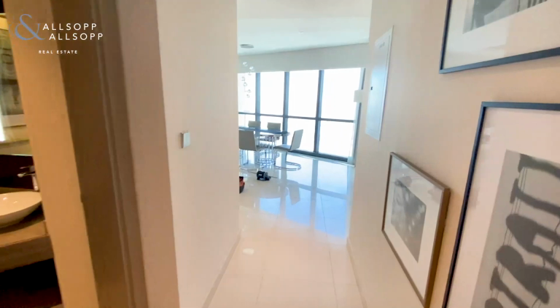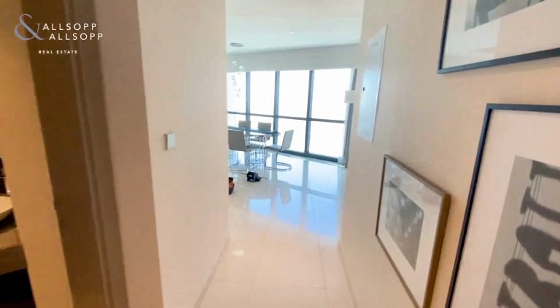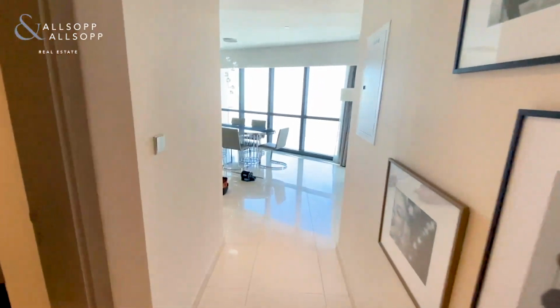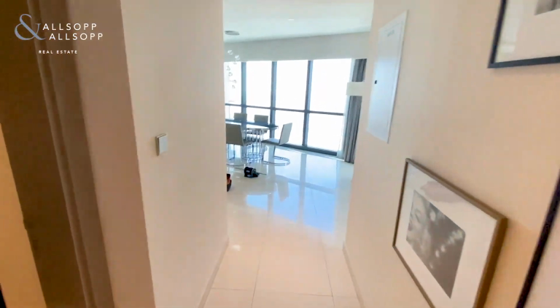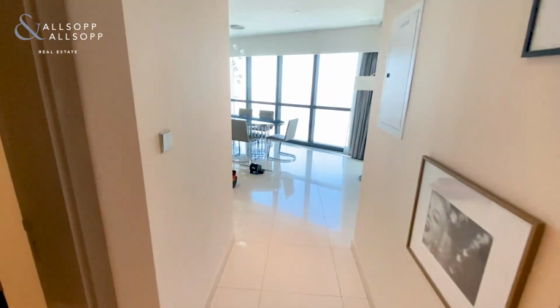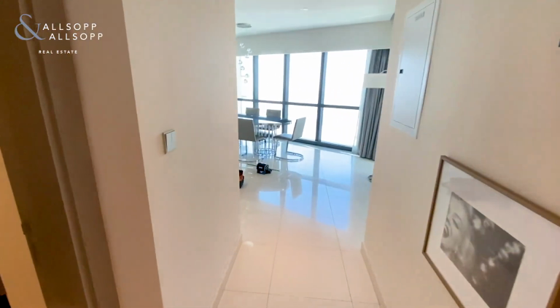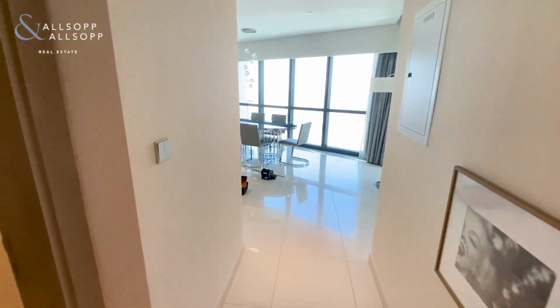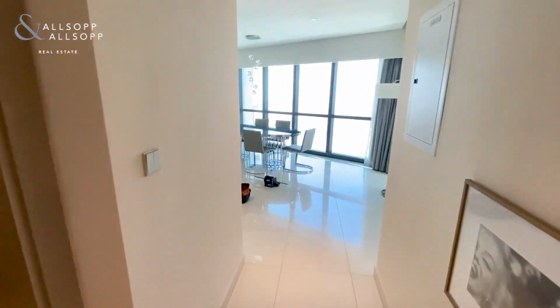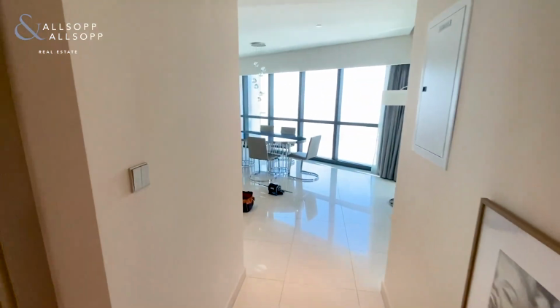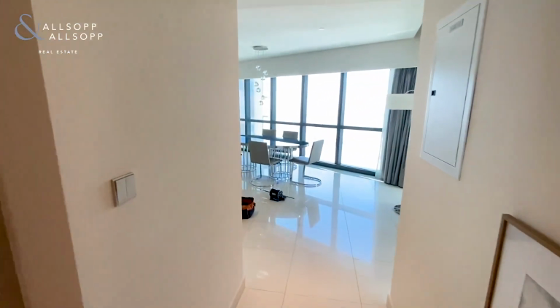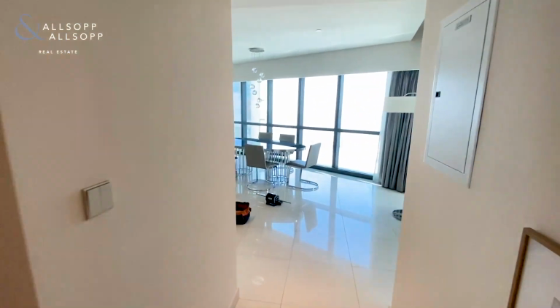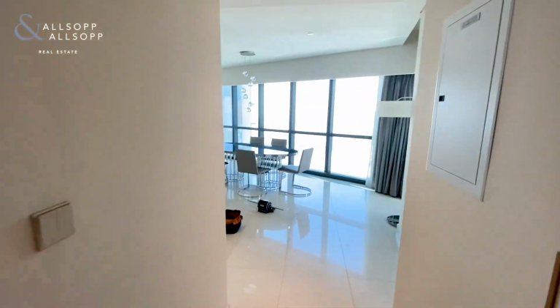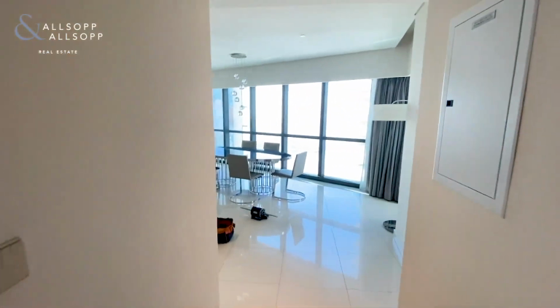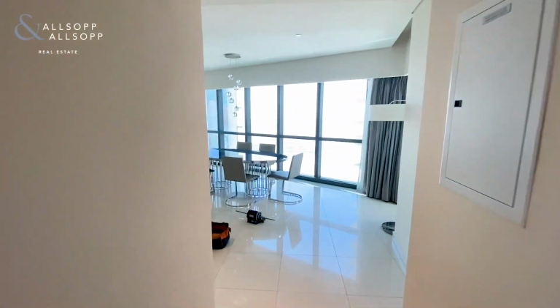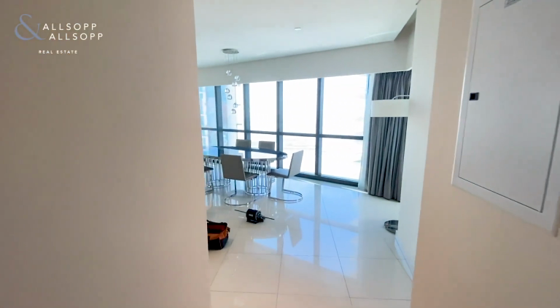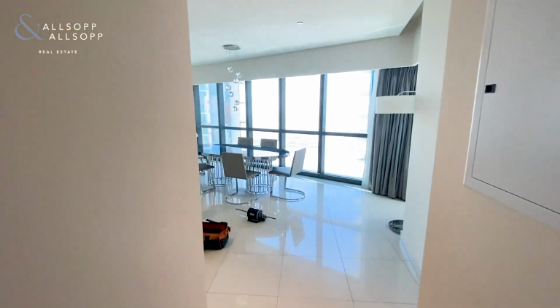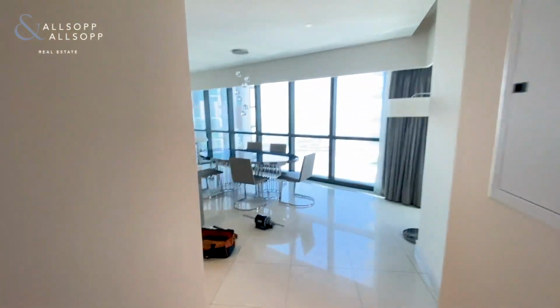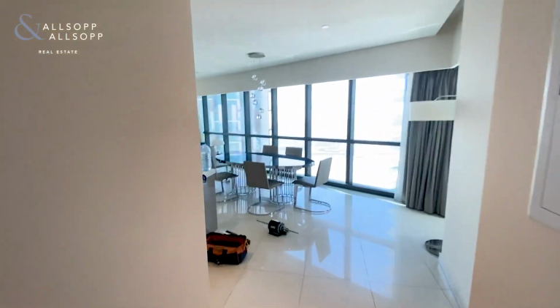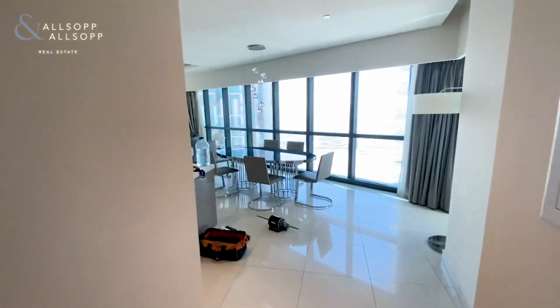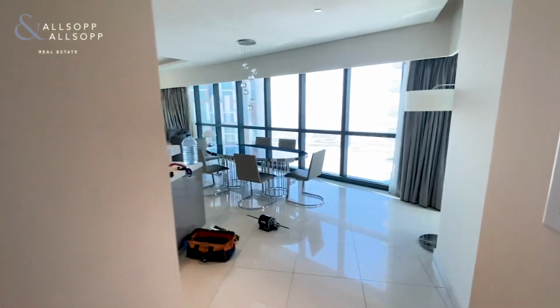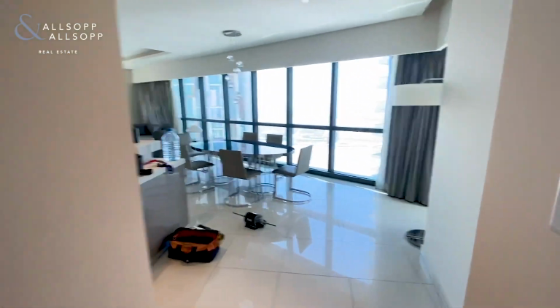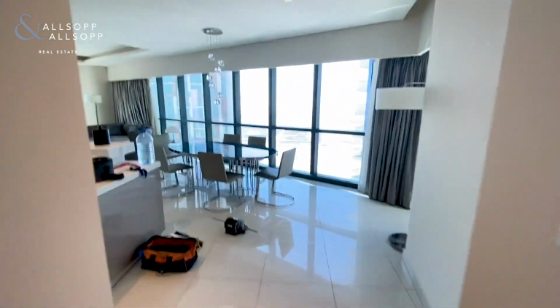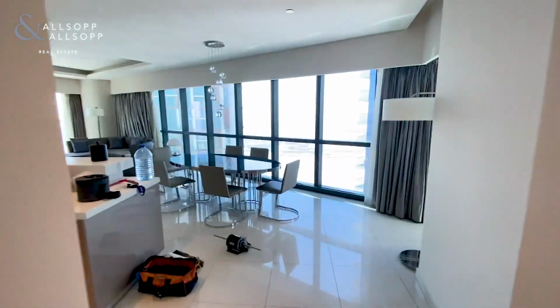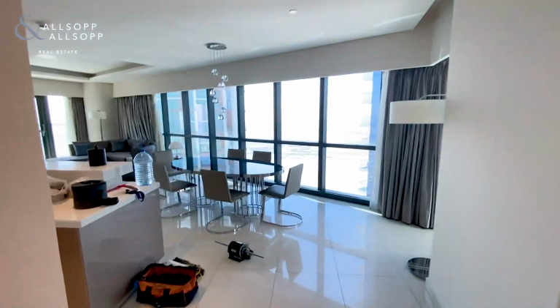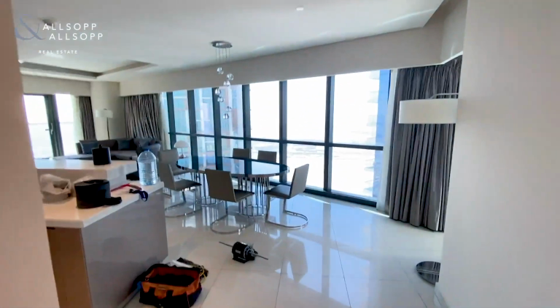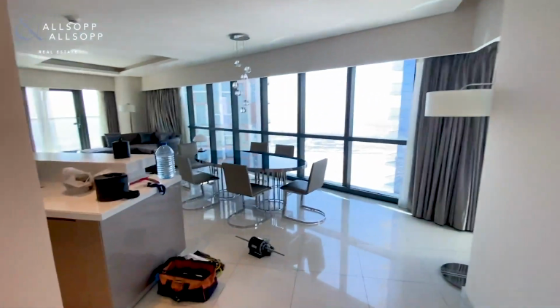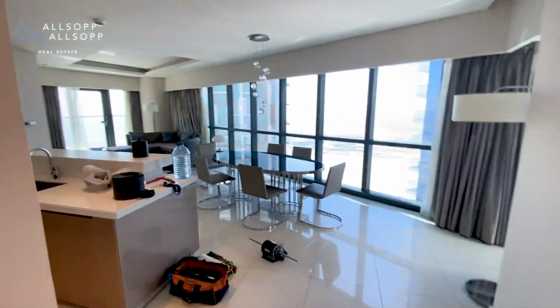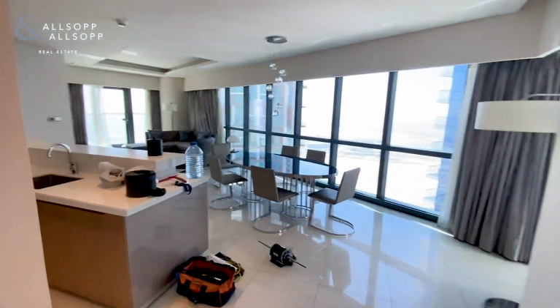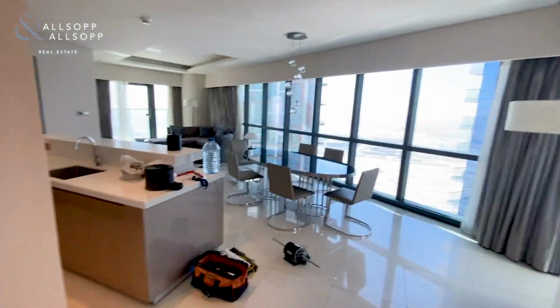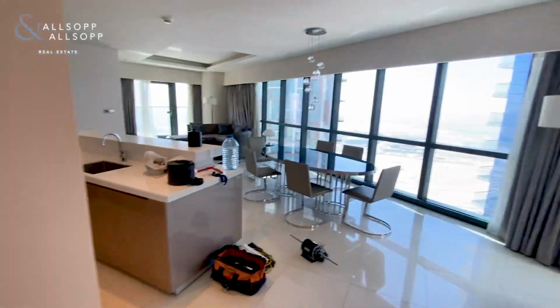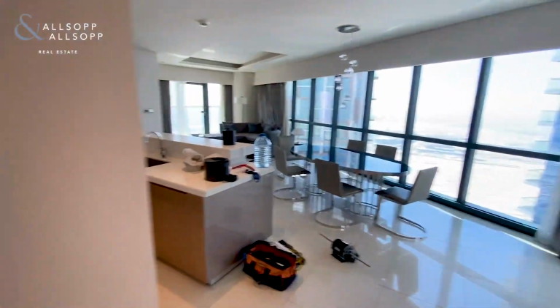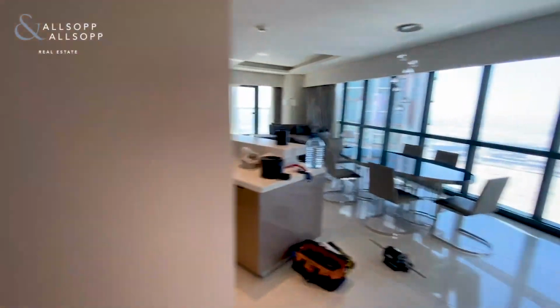Hello, my name is Cameron from Allsop, and here I am in a three-bedroom, two-bathroom apartment in Paramount.